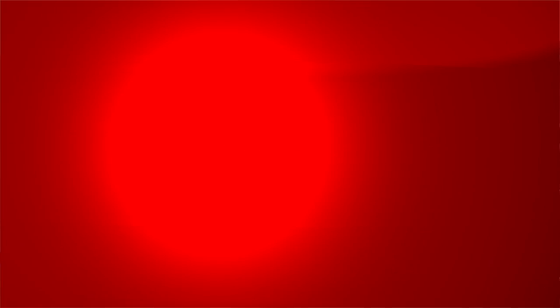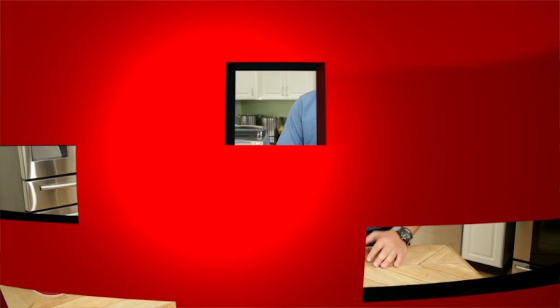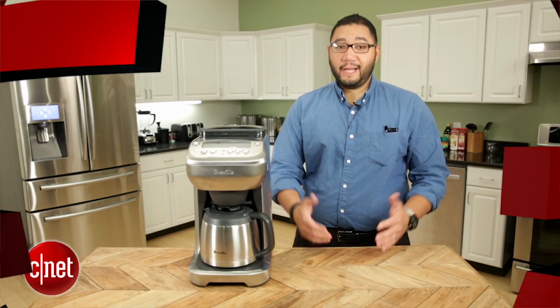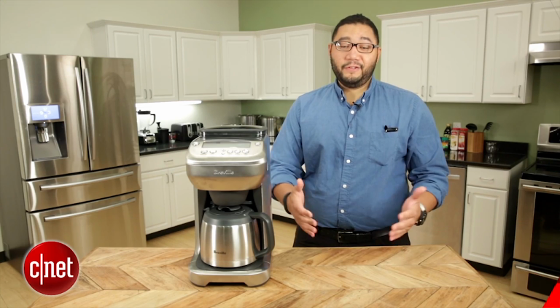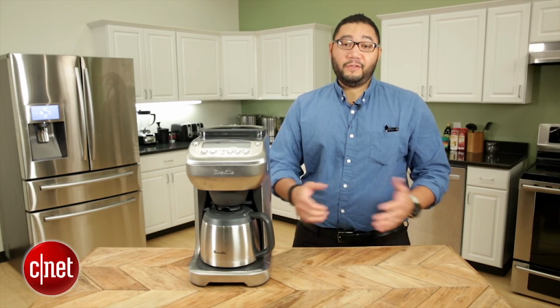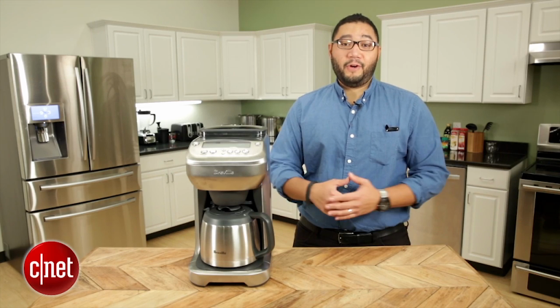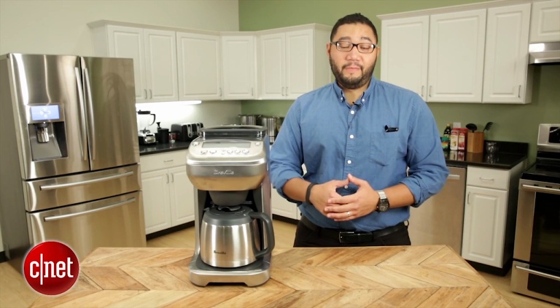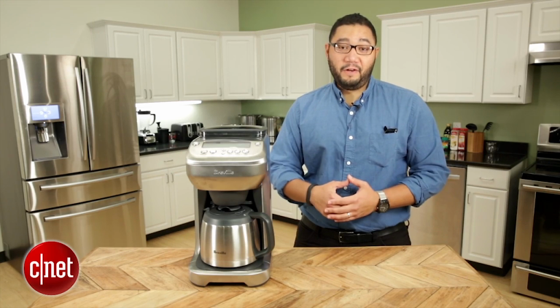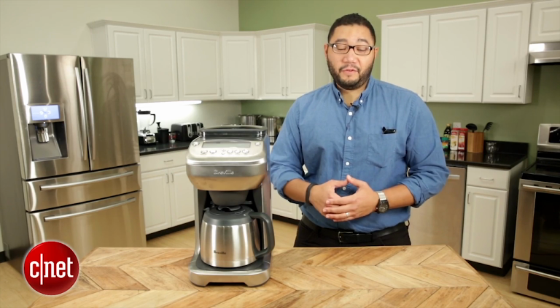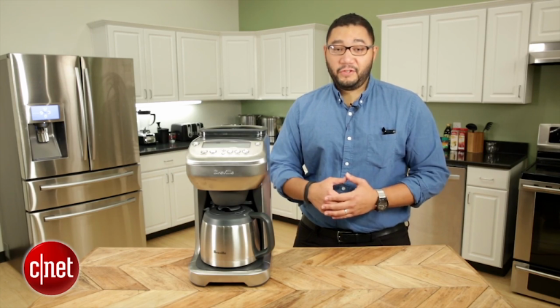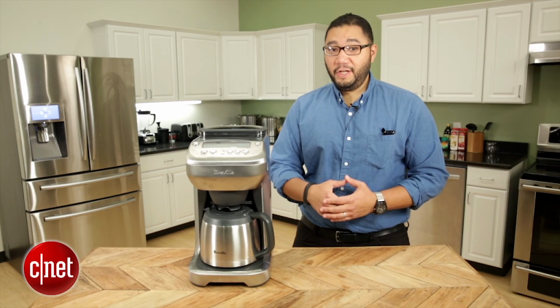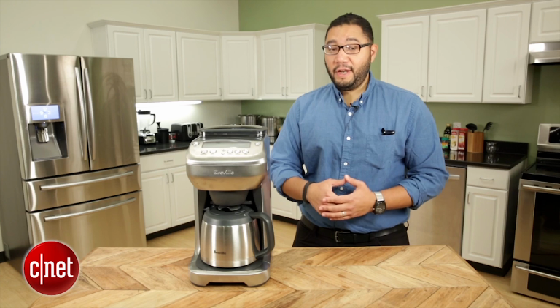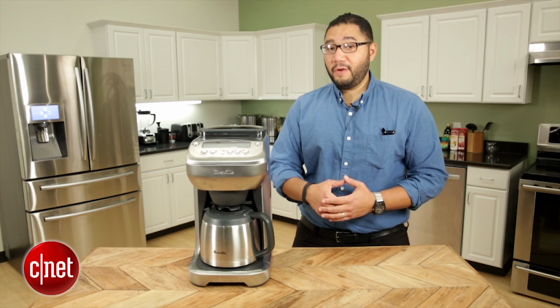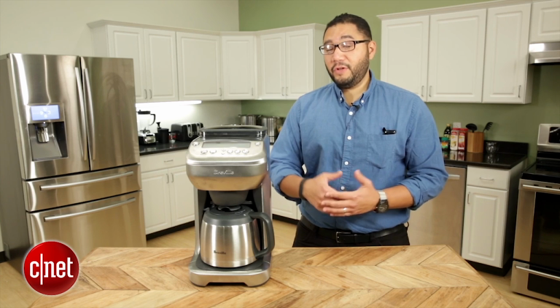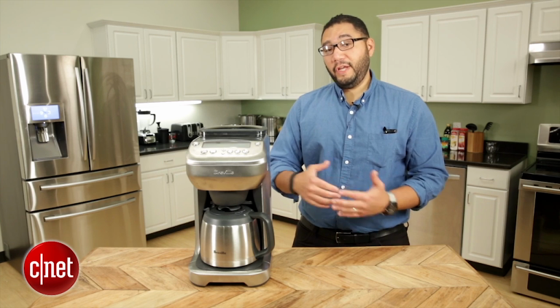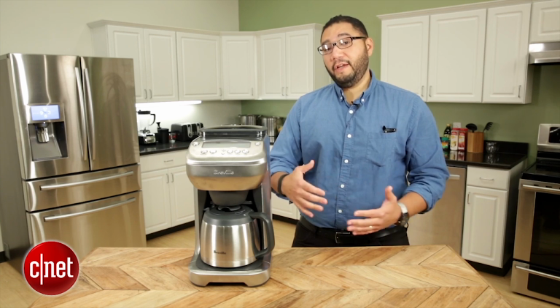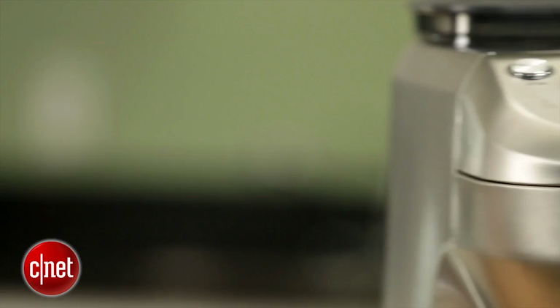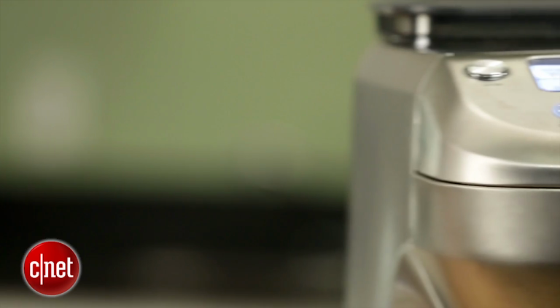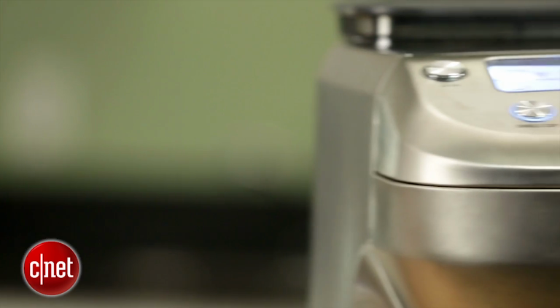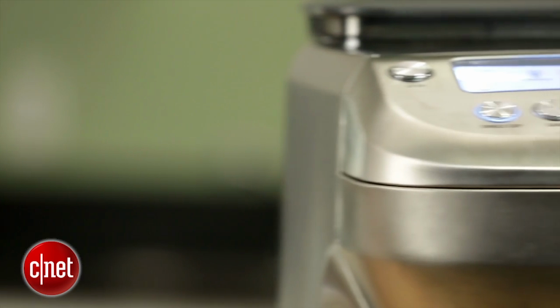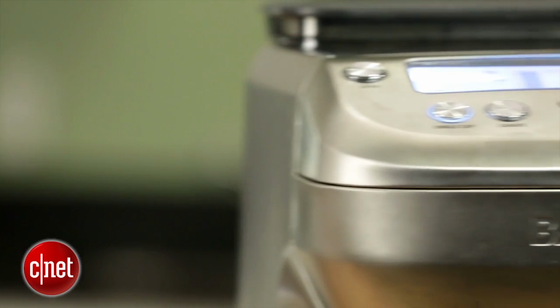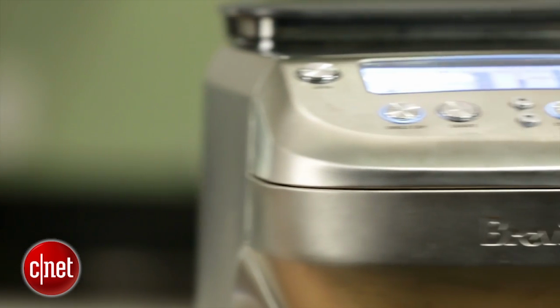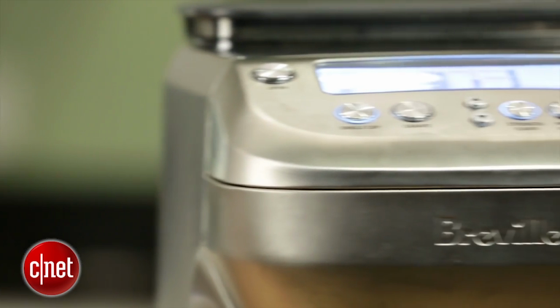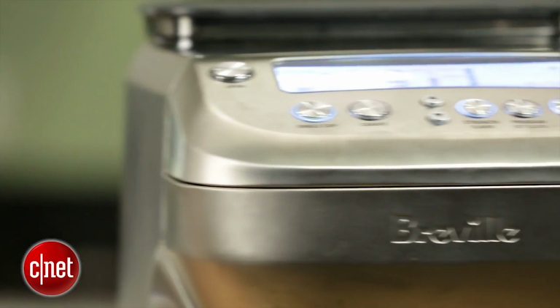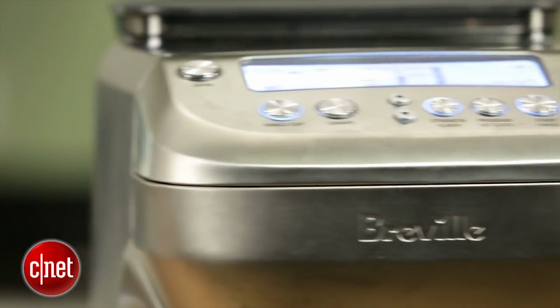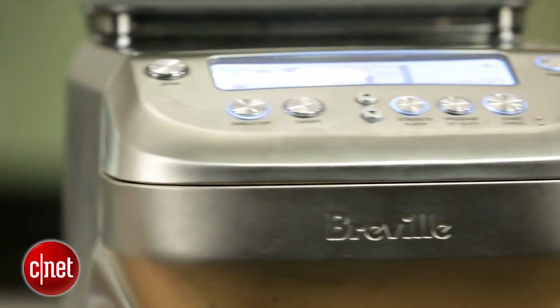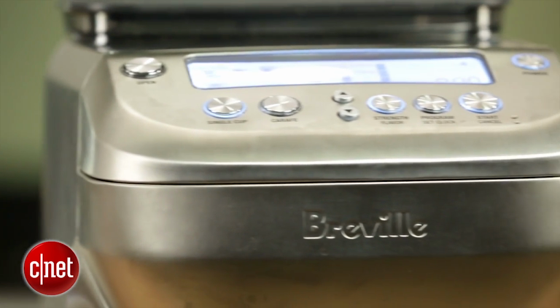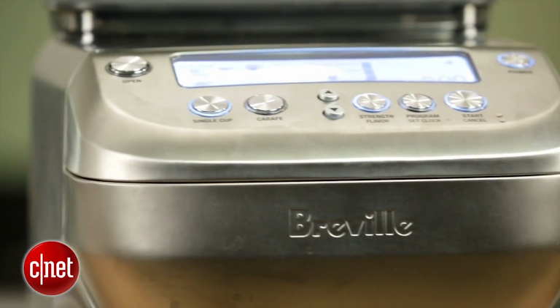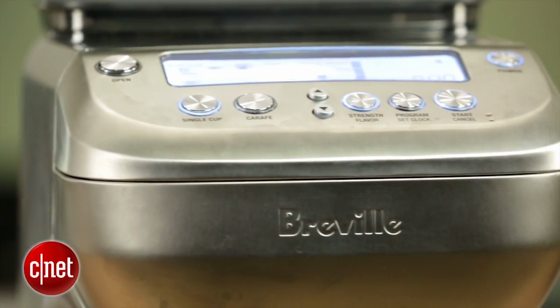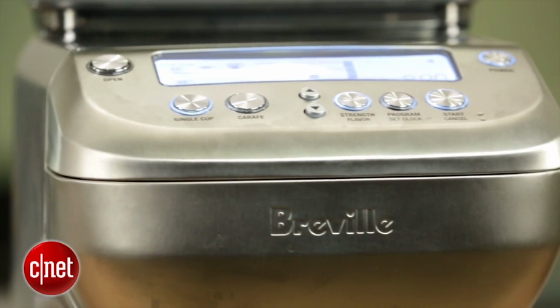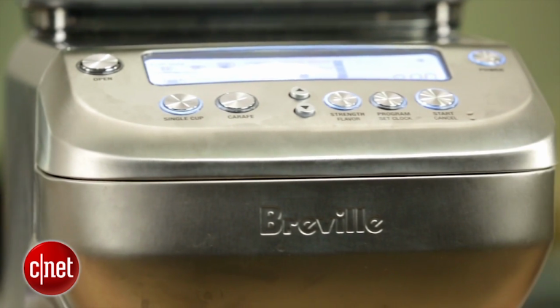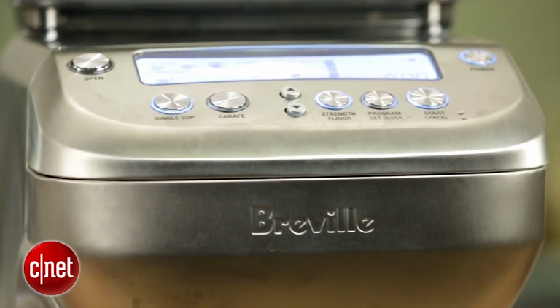Hi guys, this is Brian Bennett for CNET and we're taking a first look at the Breville U-Brew coffee maker.